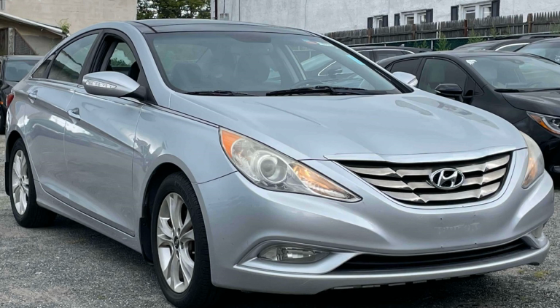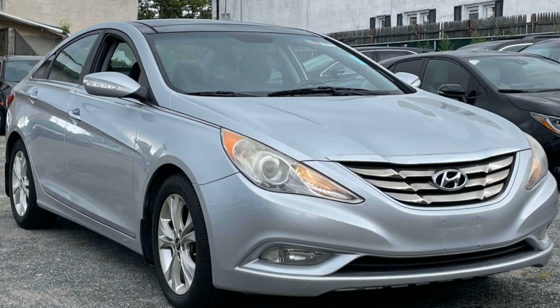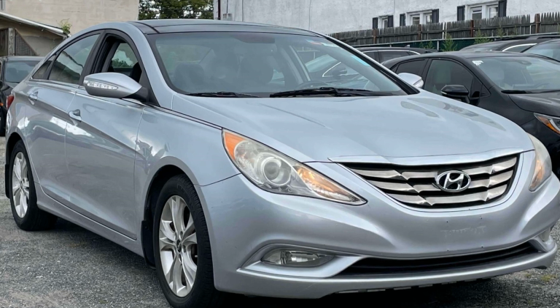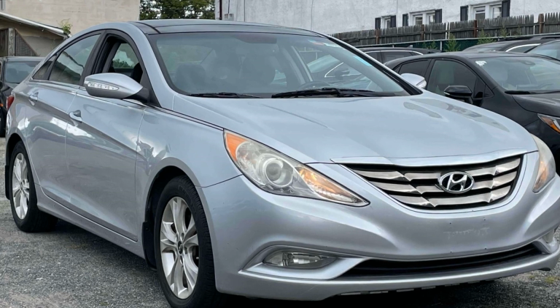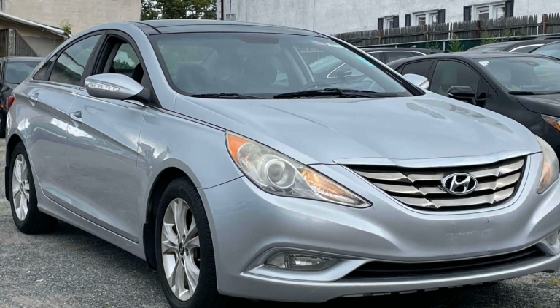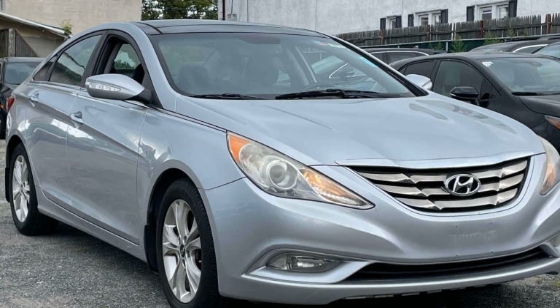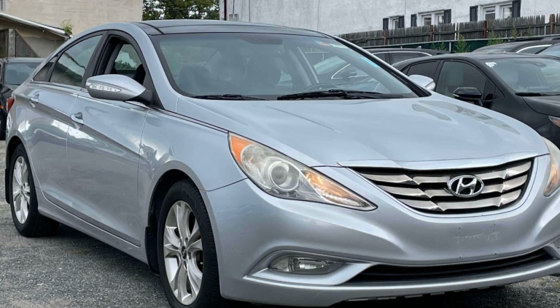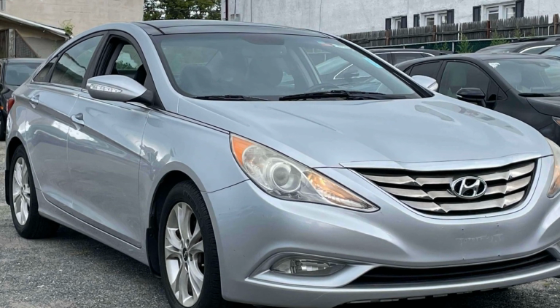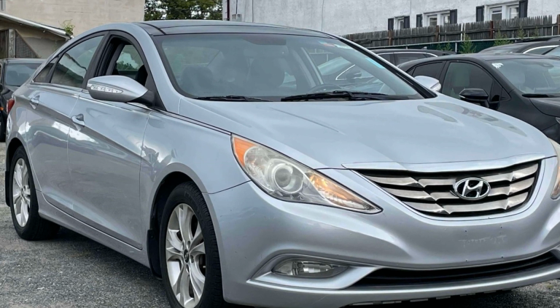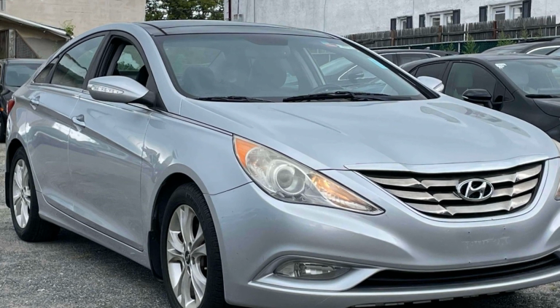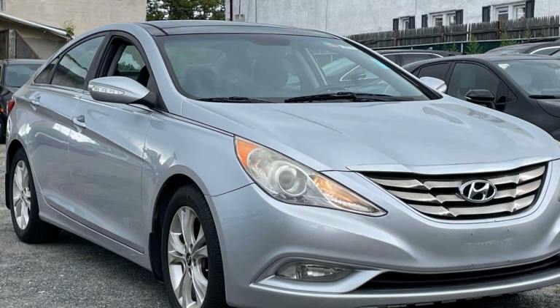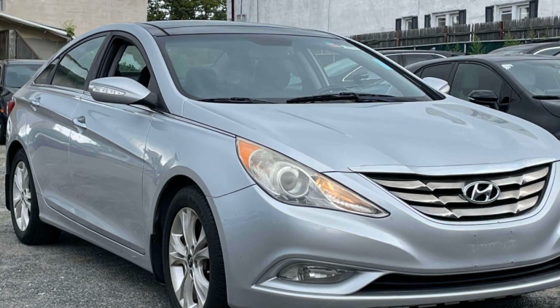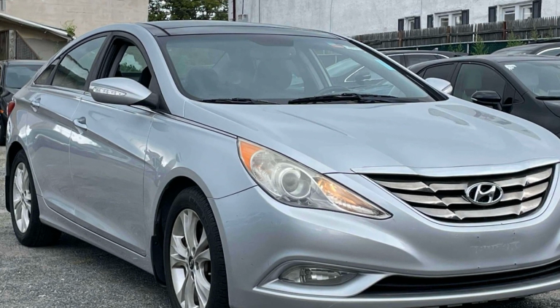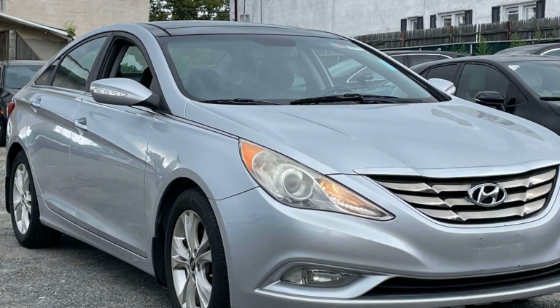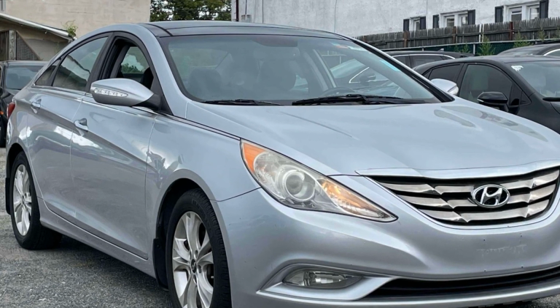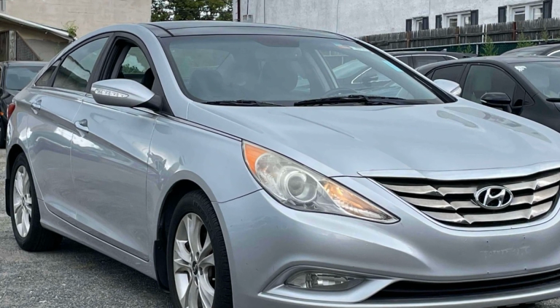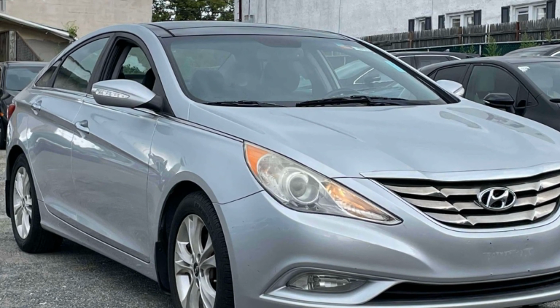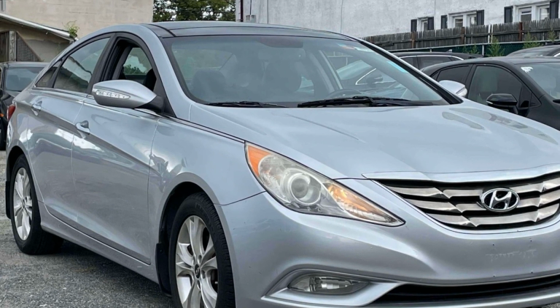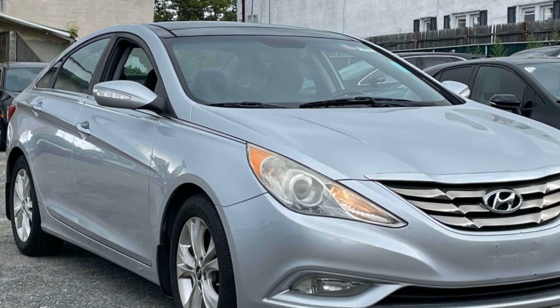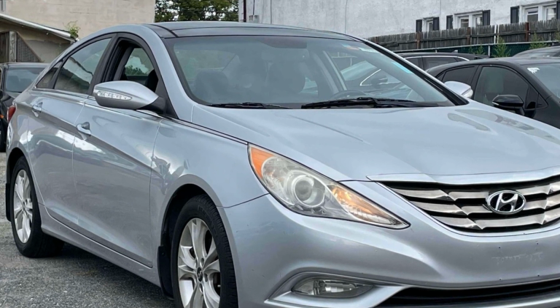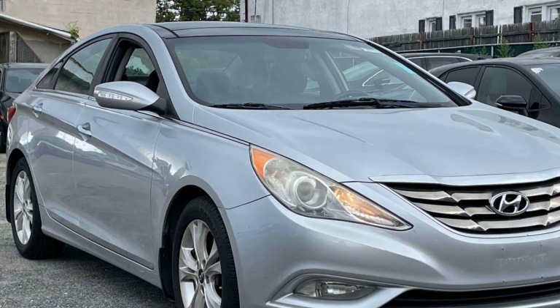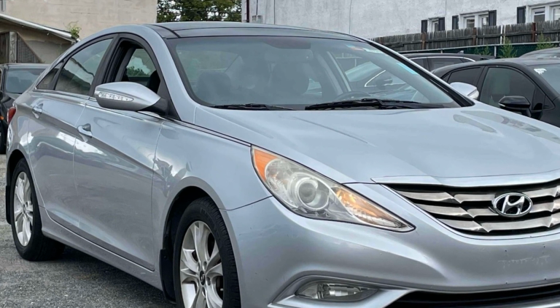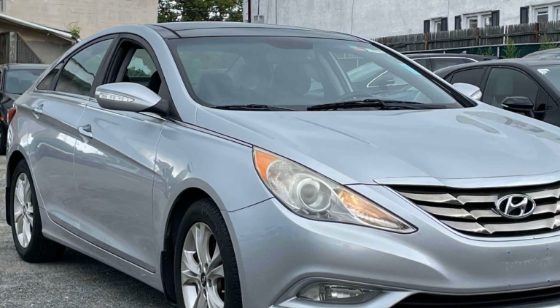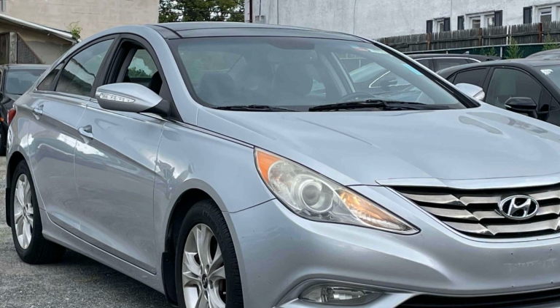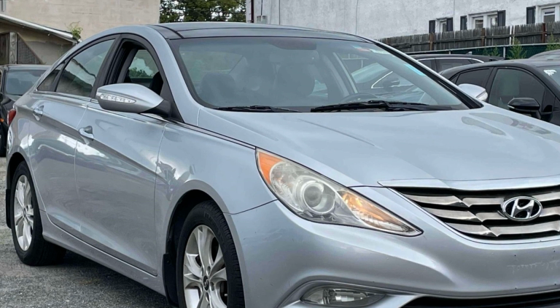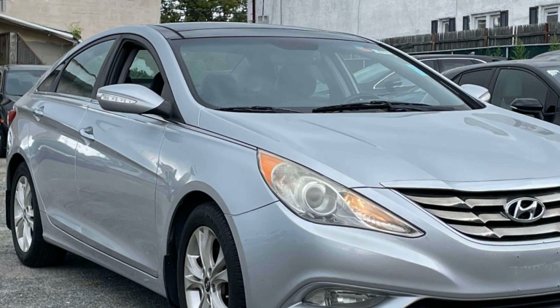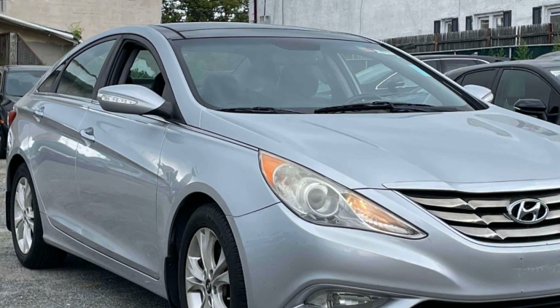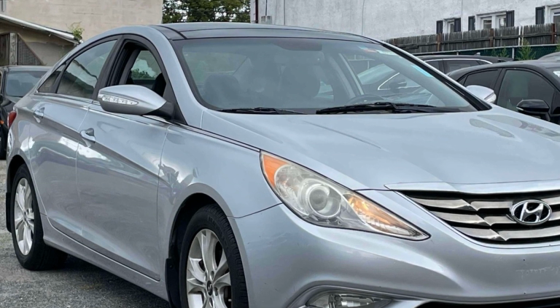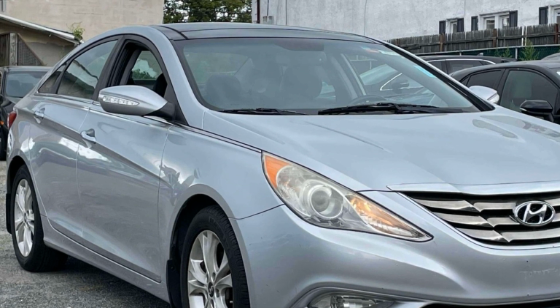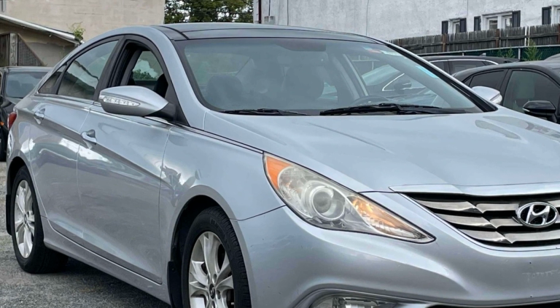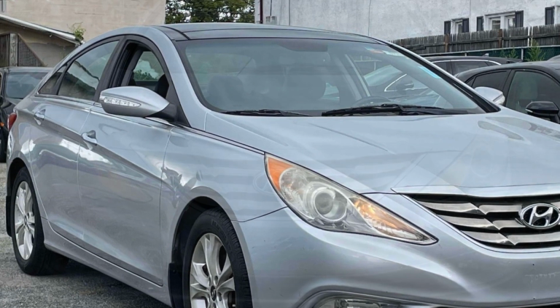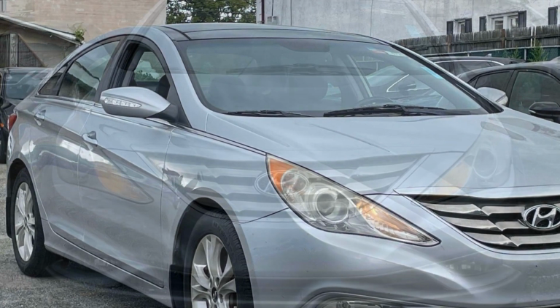2013 Hyundai Sonata. This sedan combines safety and comfort with style and performance.